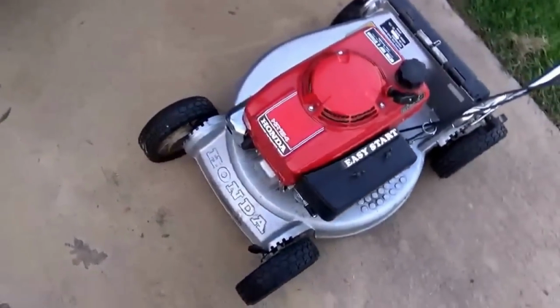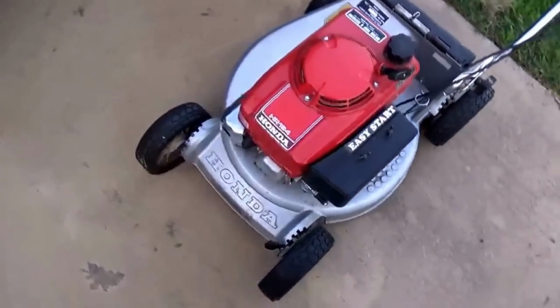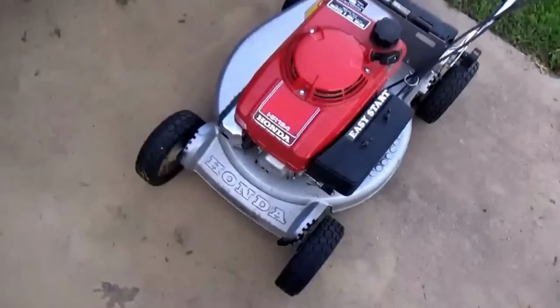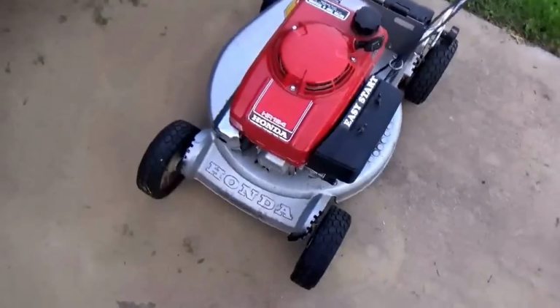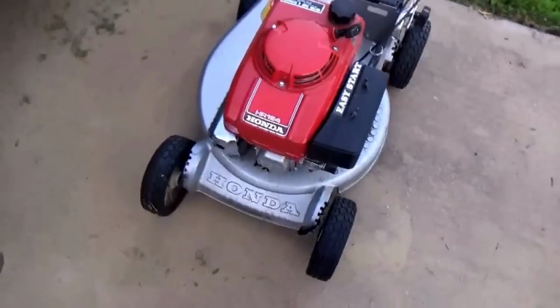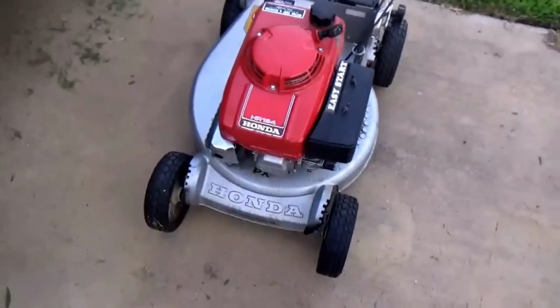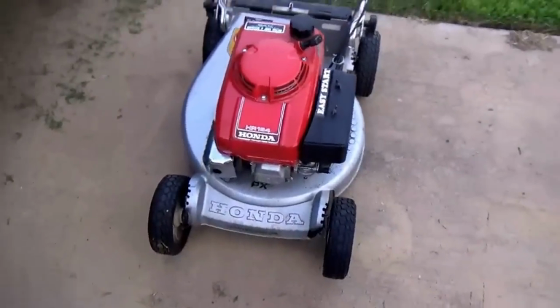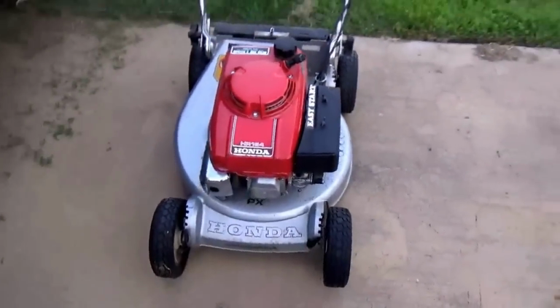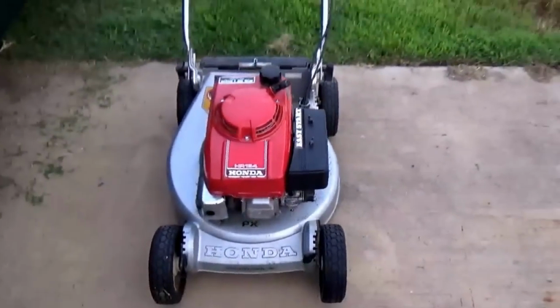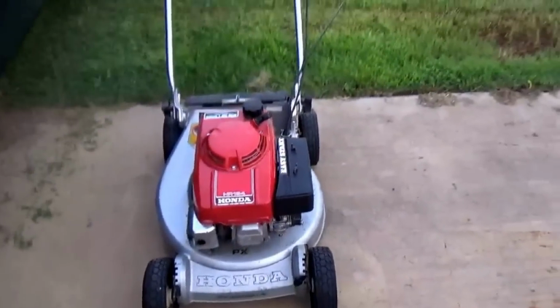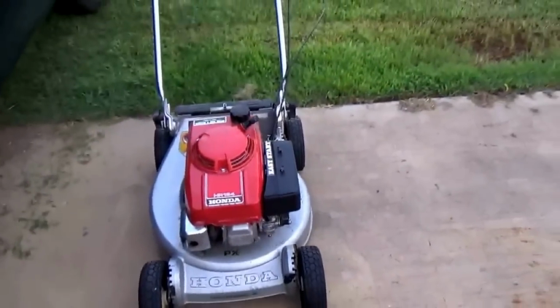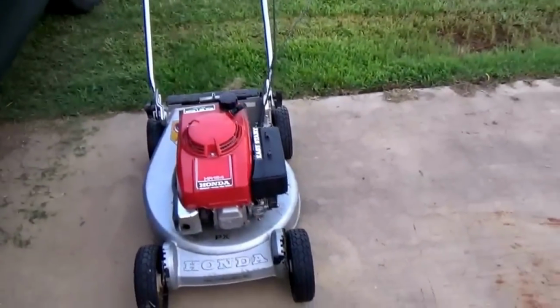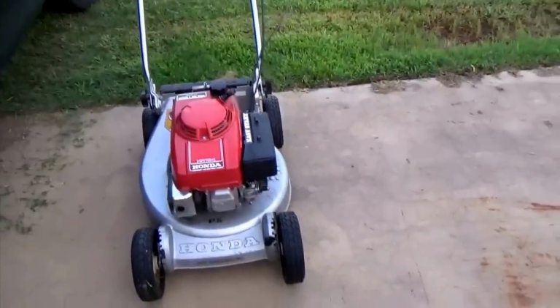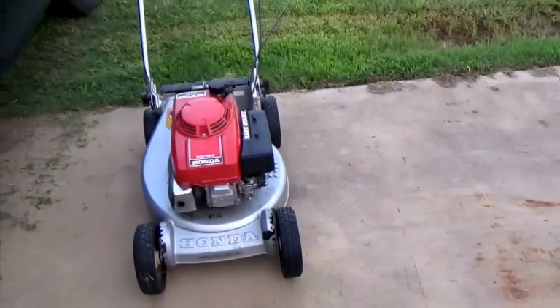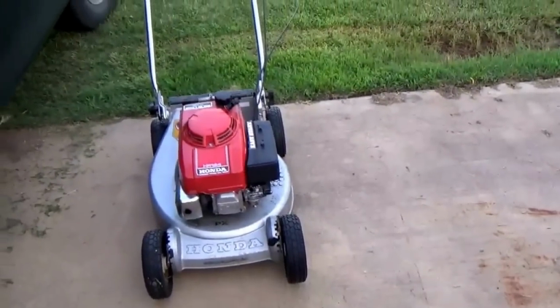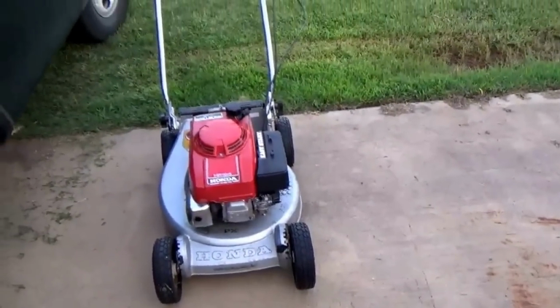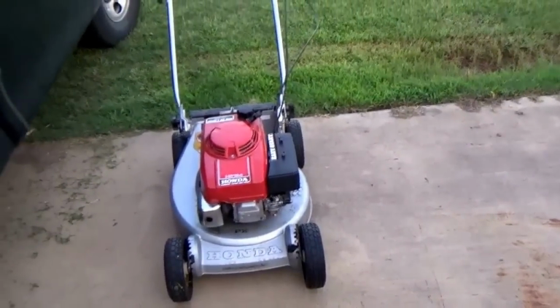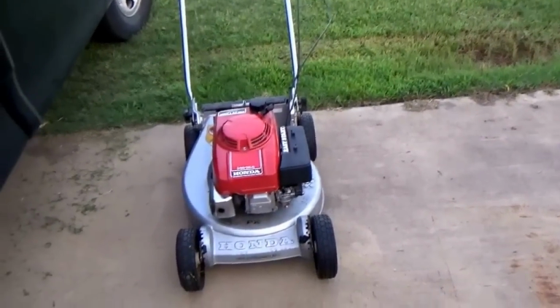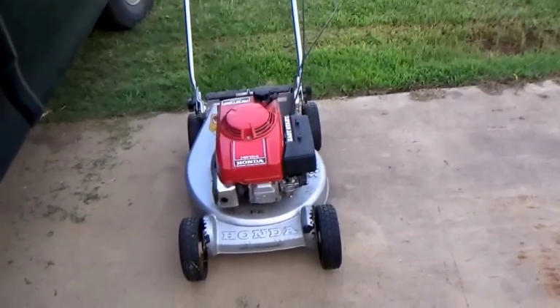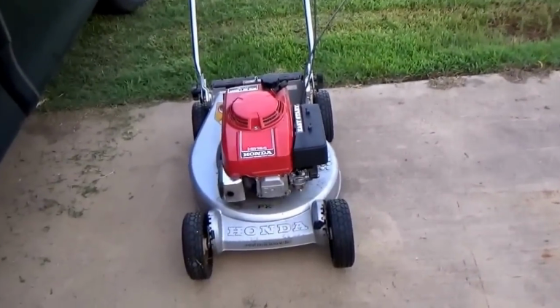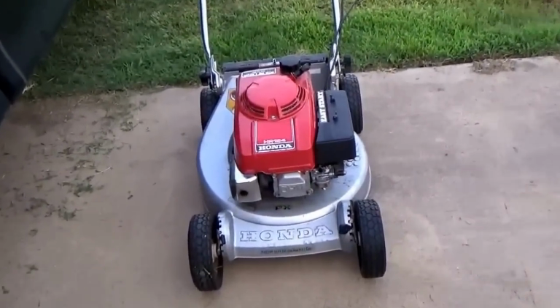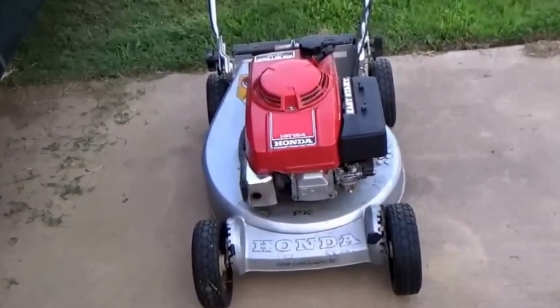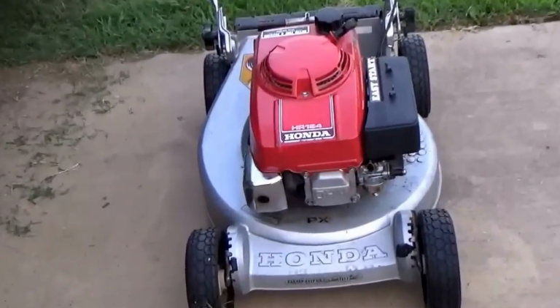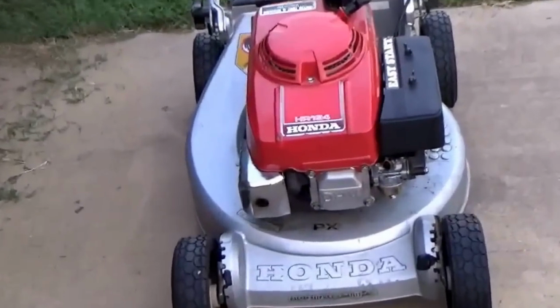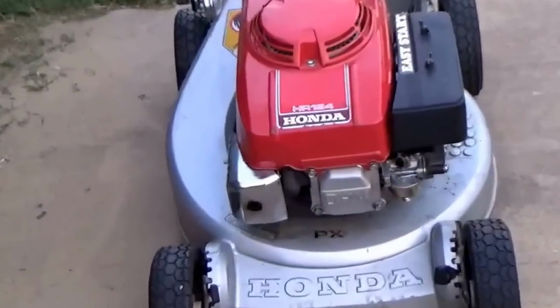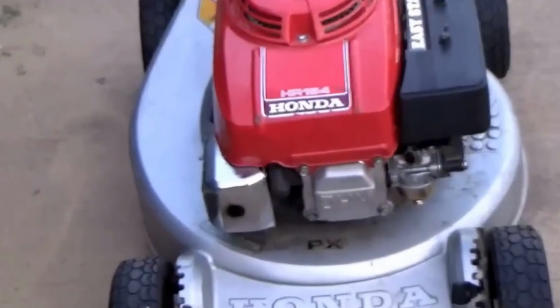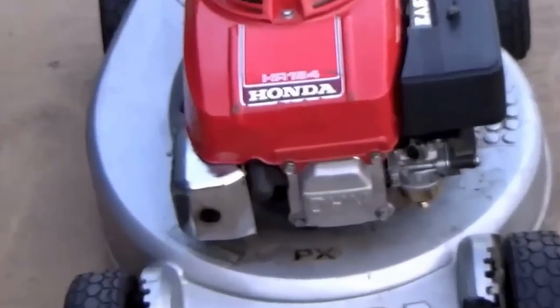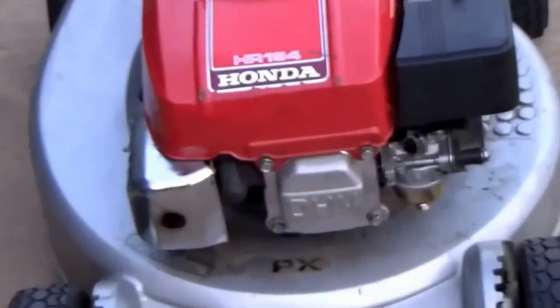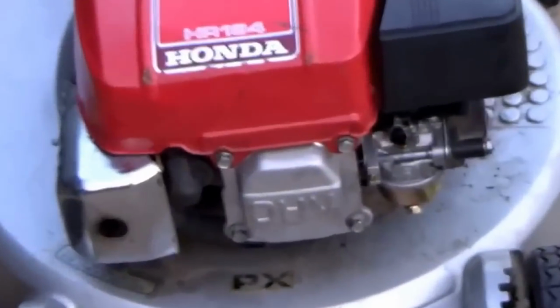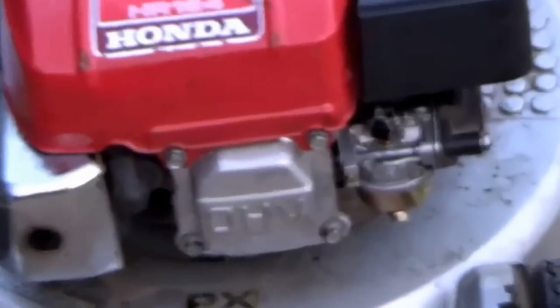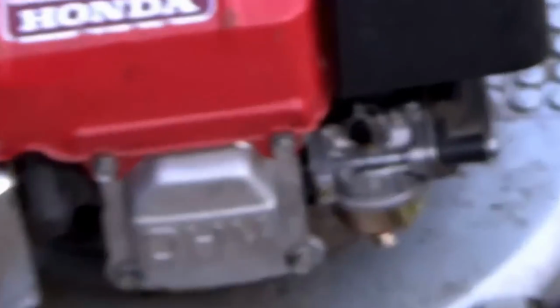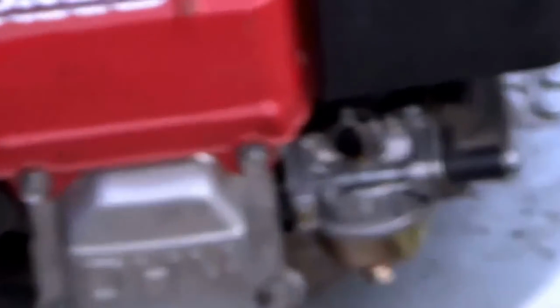If you have any questions about Honda mowers, let me know. MowerMedicOne — have a good day.